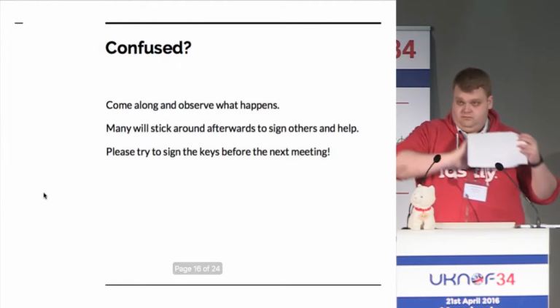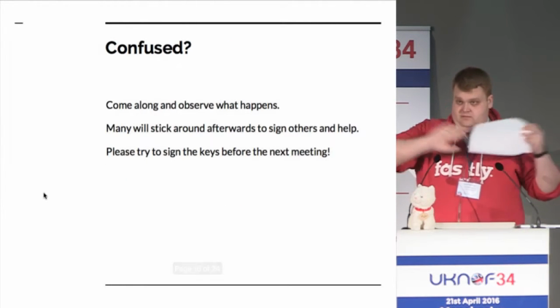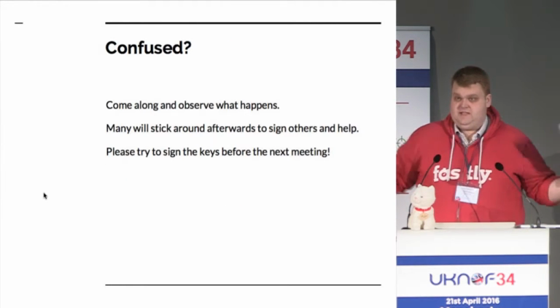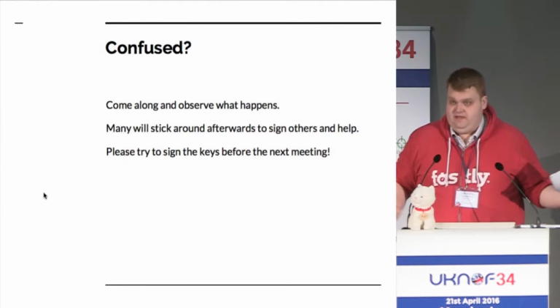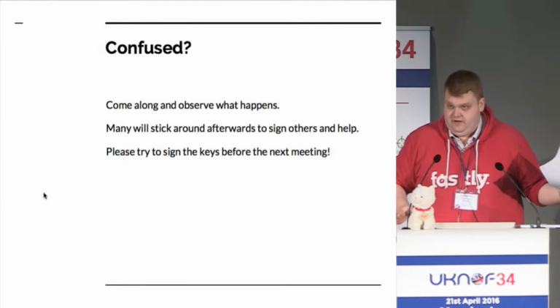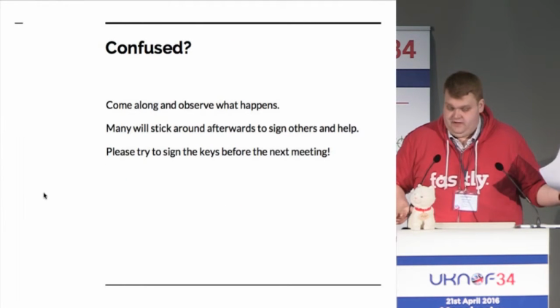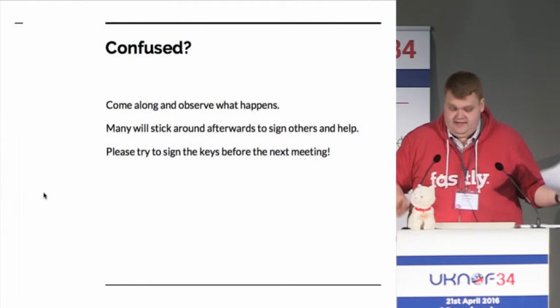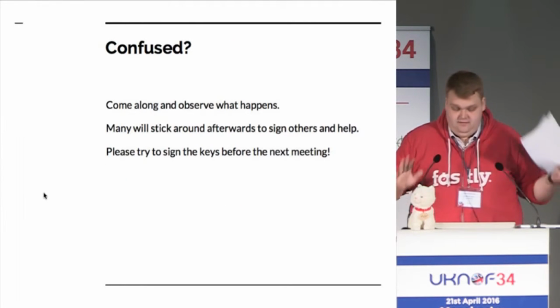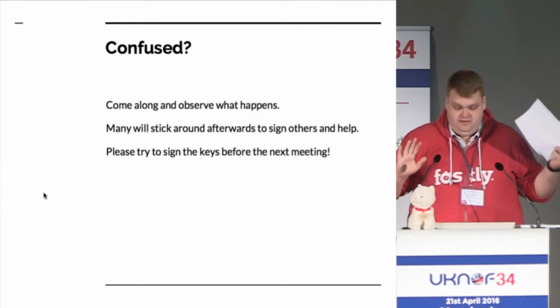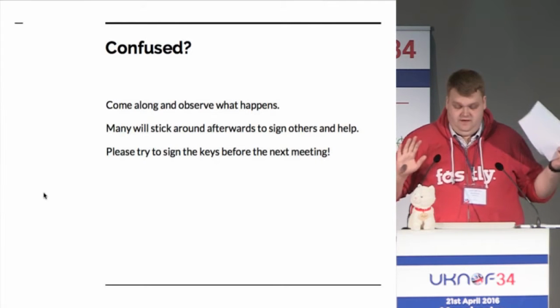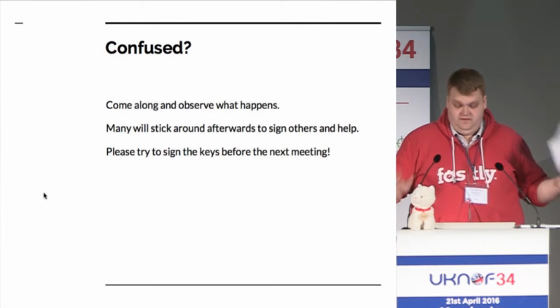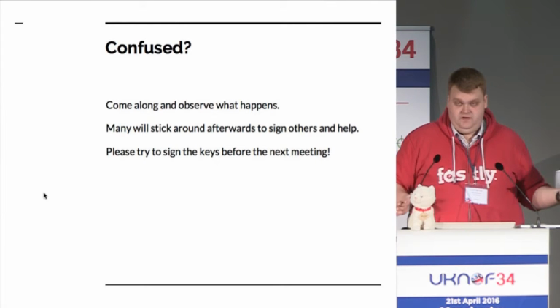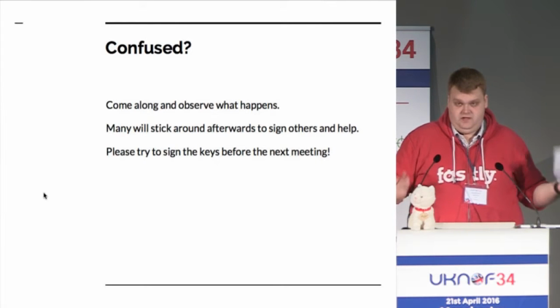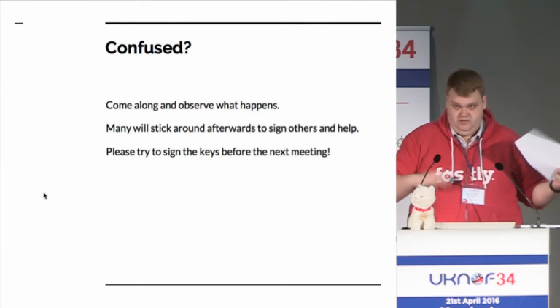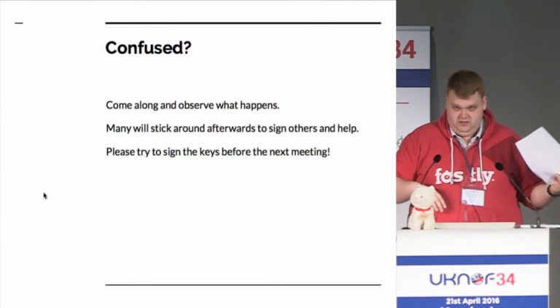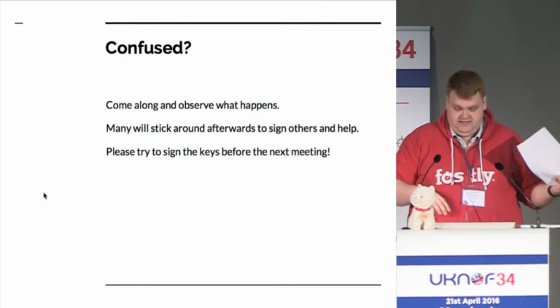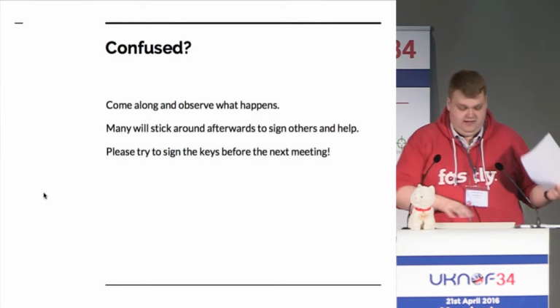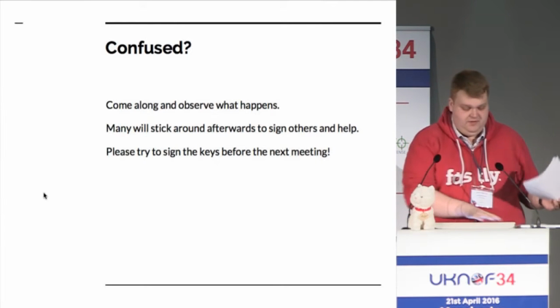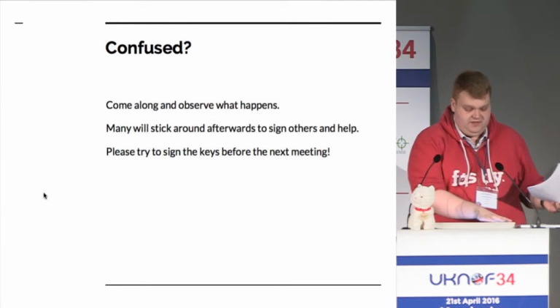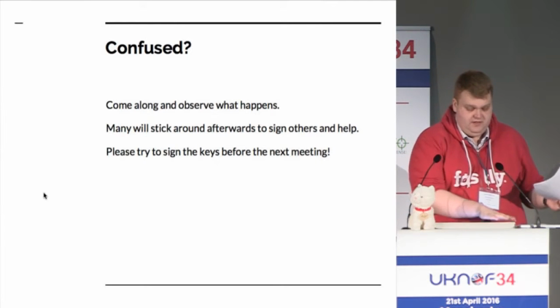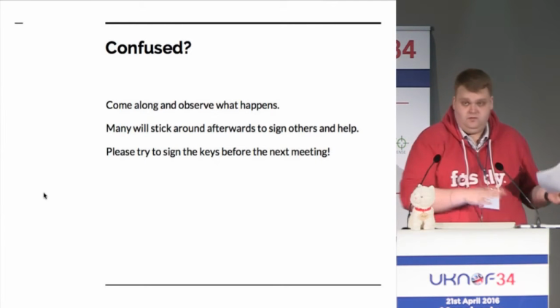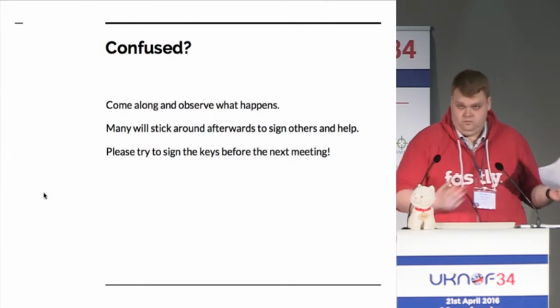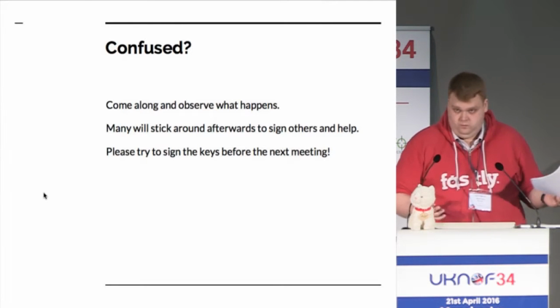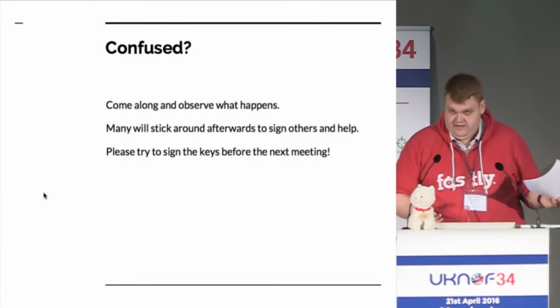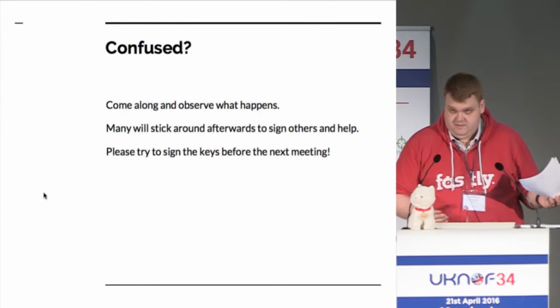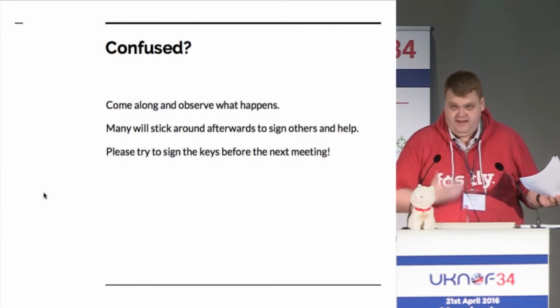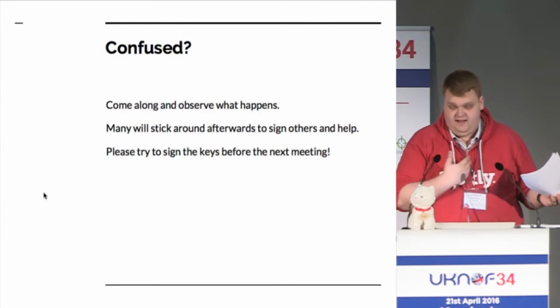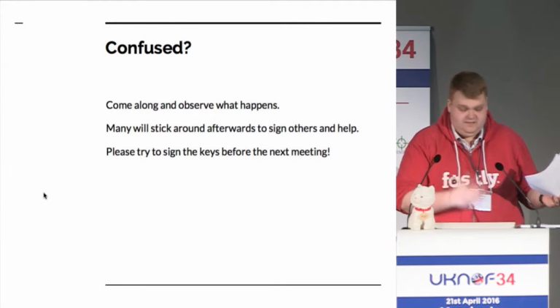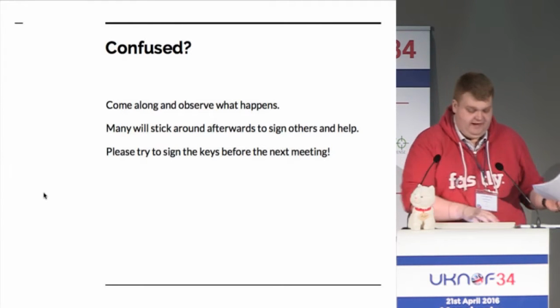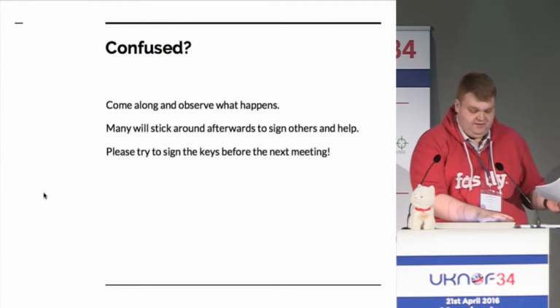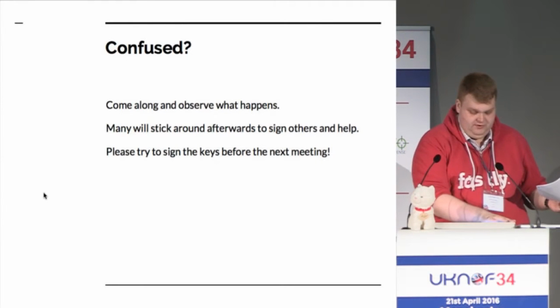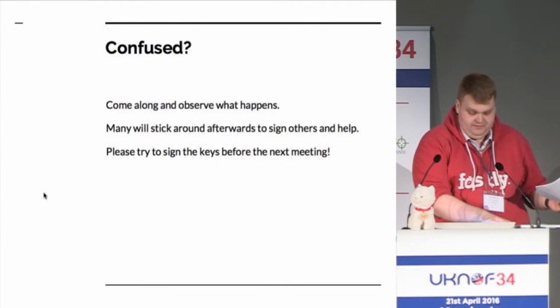So, that's speaking very quickly. If you're confused, come along and see what happens — I'll explain it, it's all good.